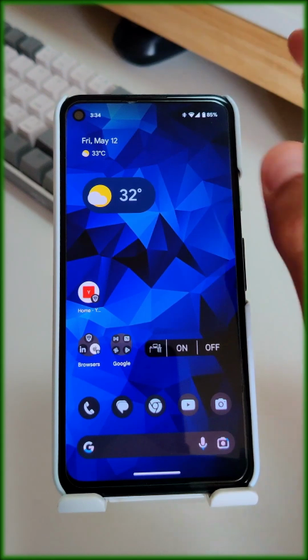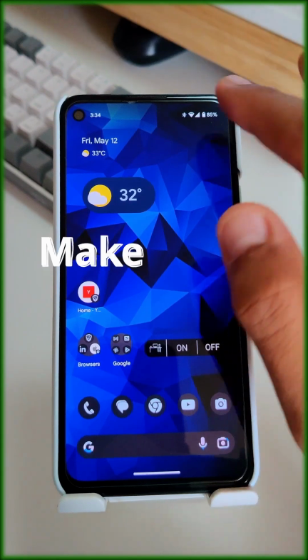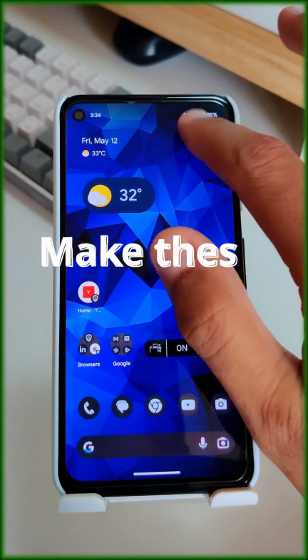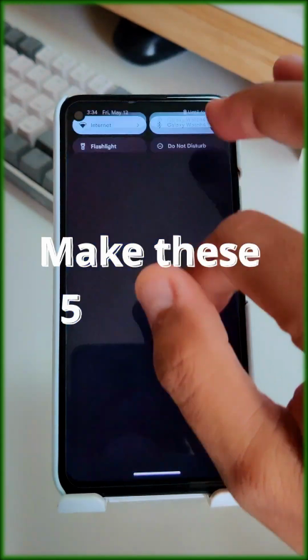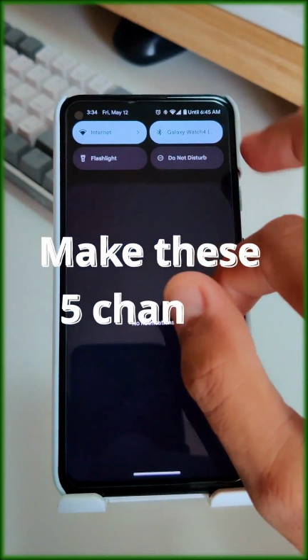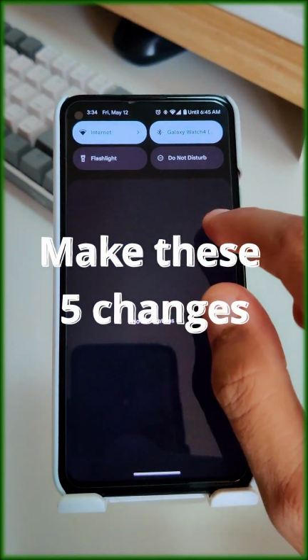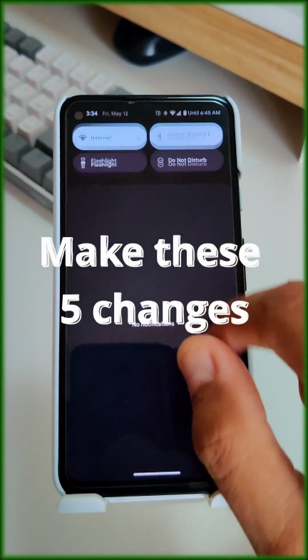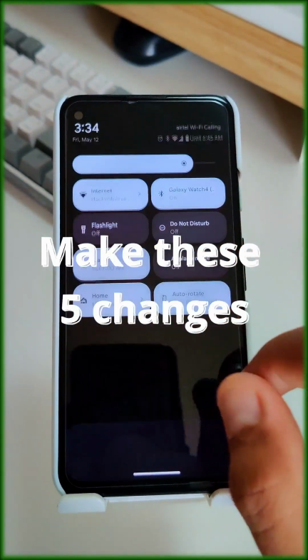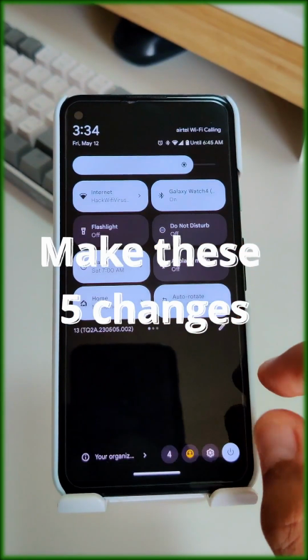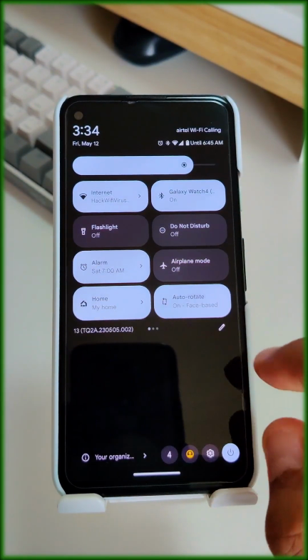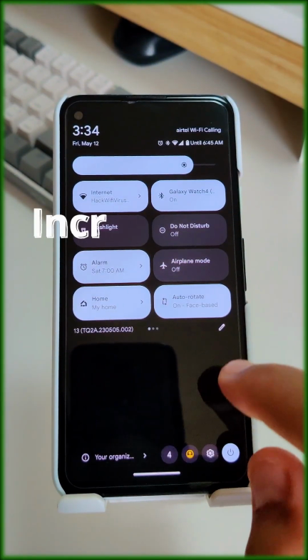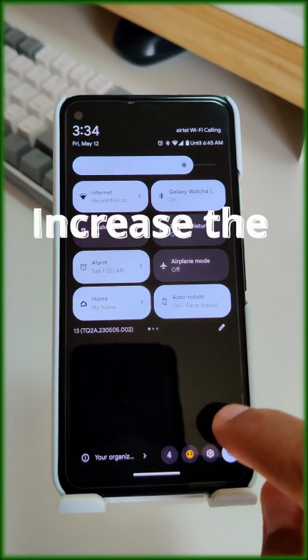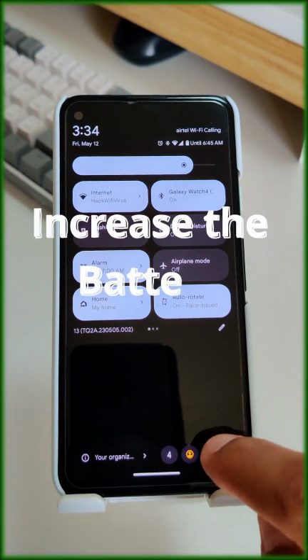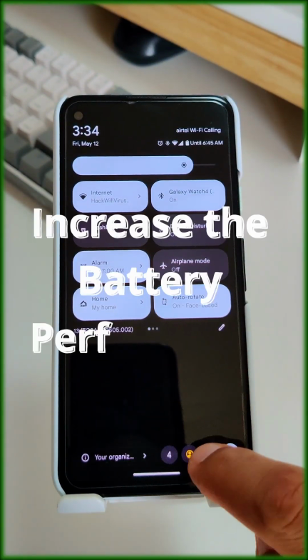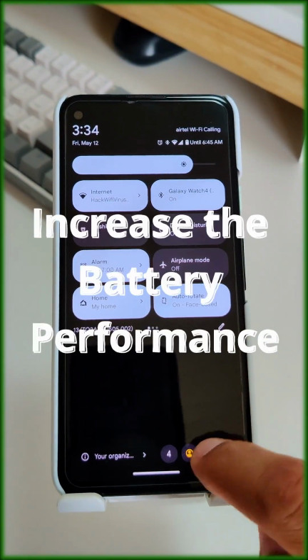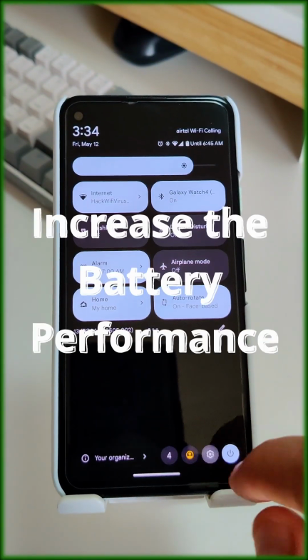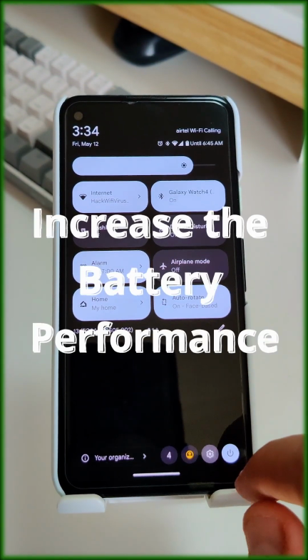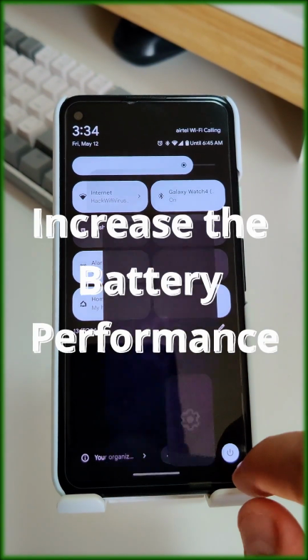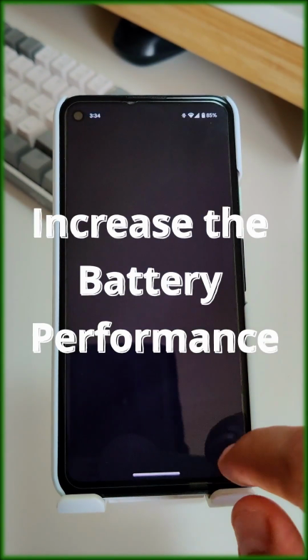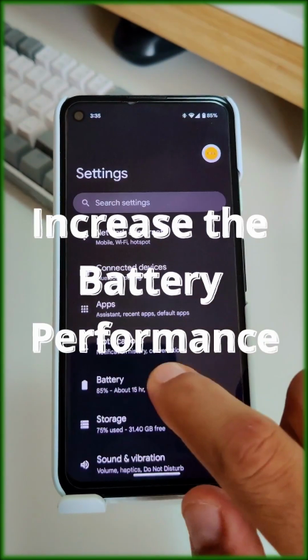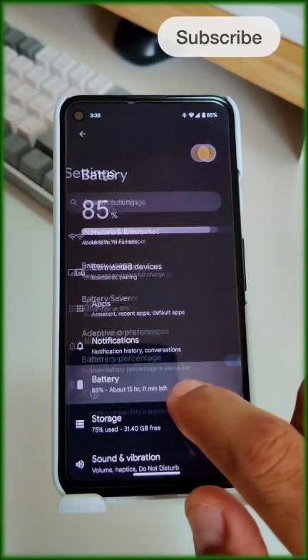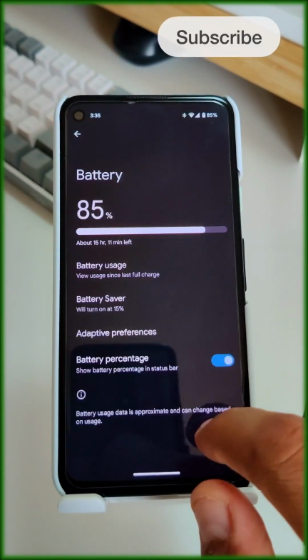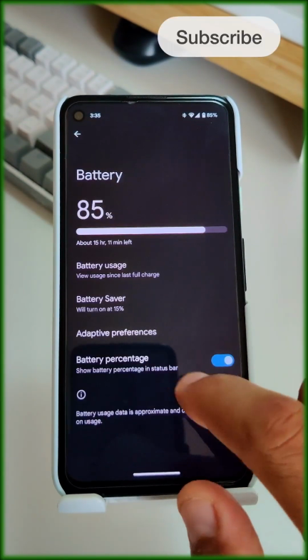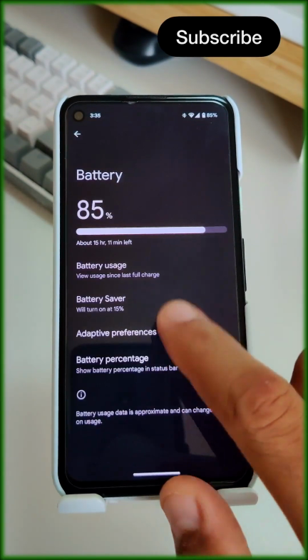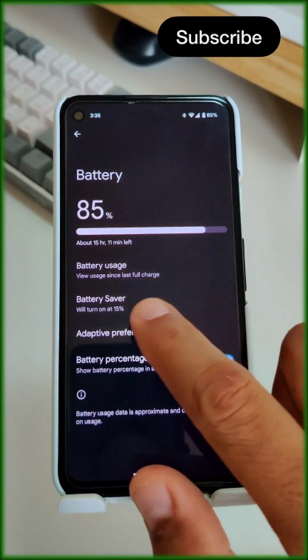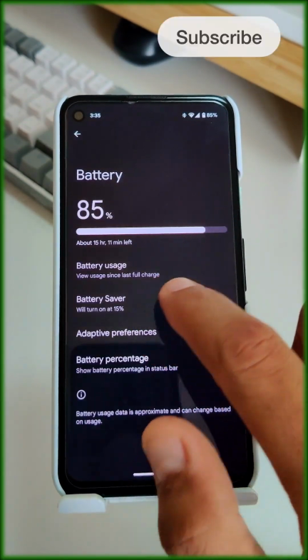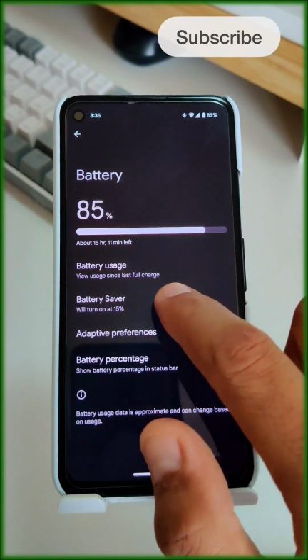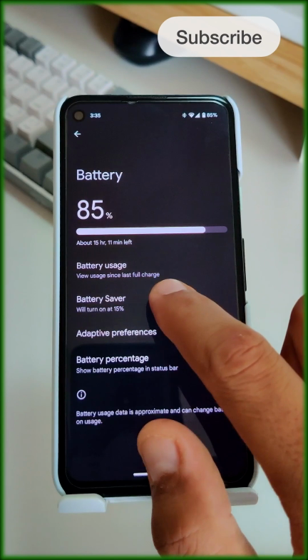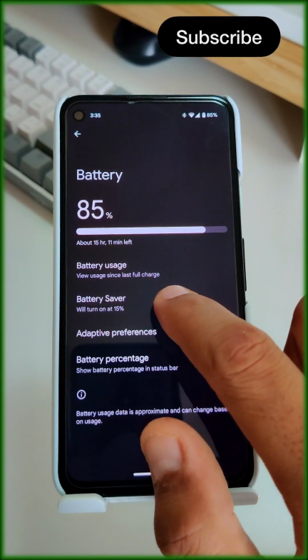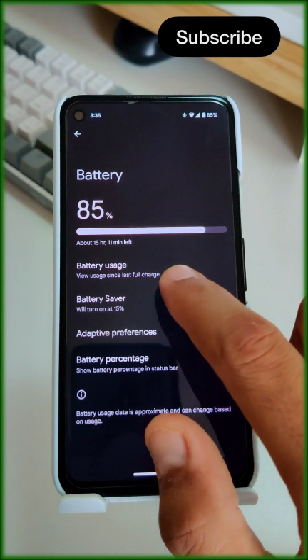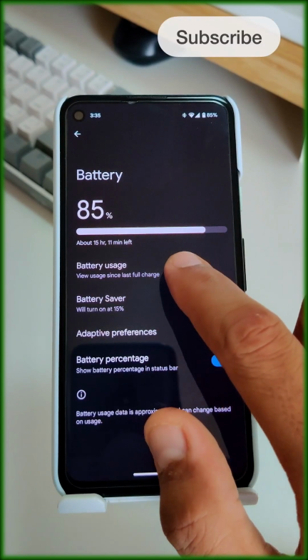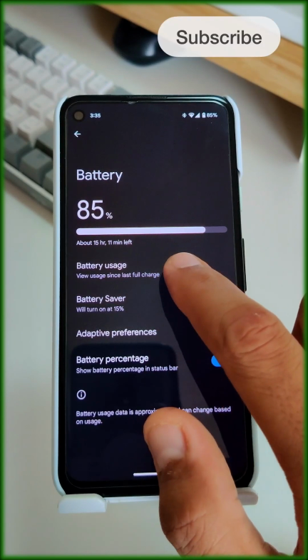Make these 5 changes to instantly improve the battery performance of your phone. If you like it, please share and subscribe to the channel.